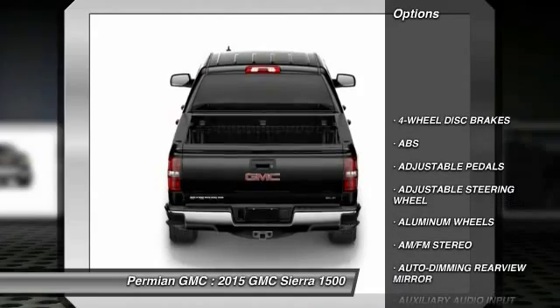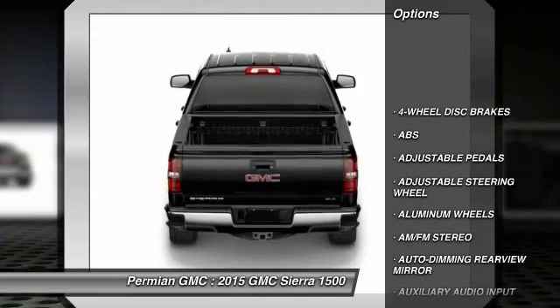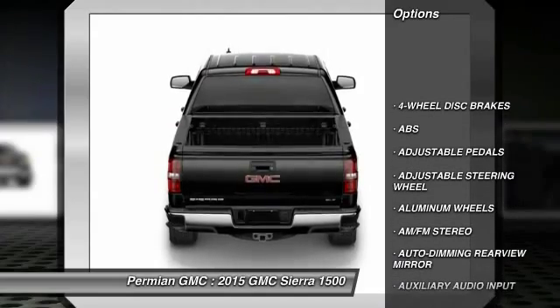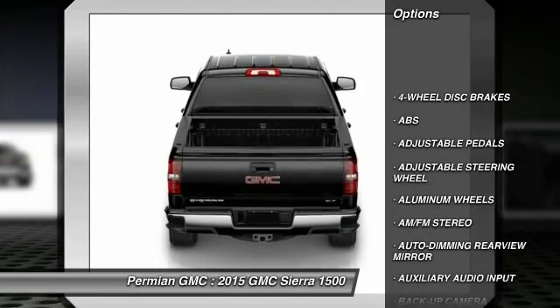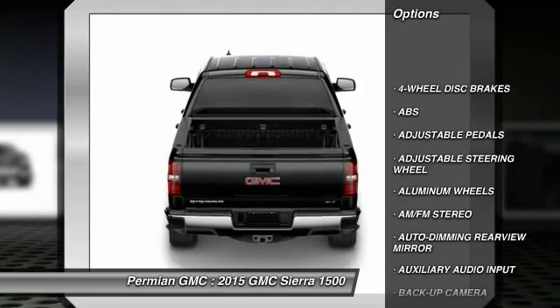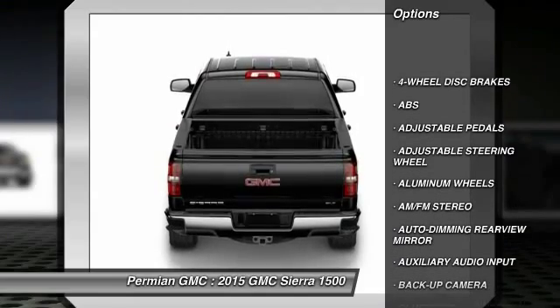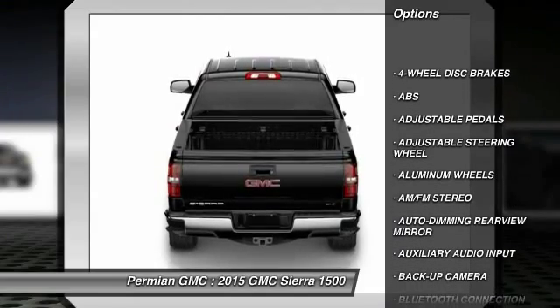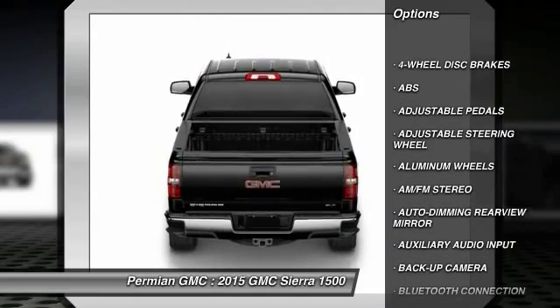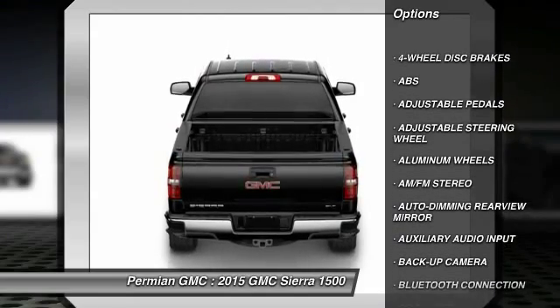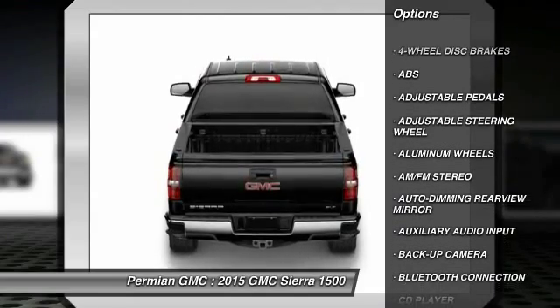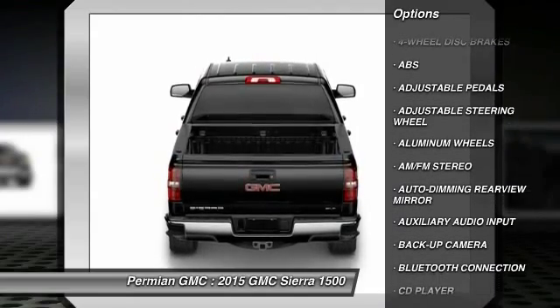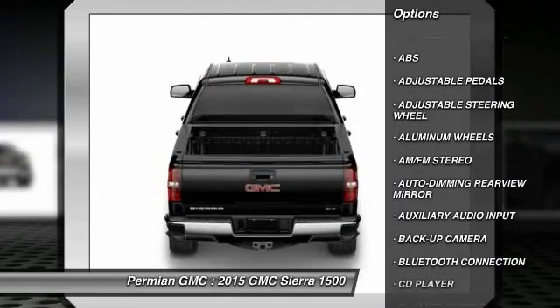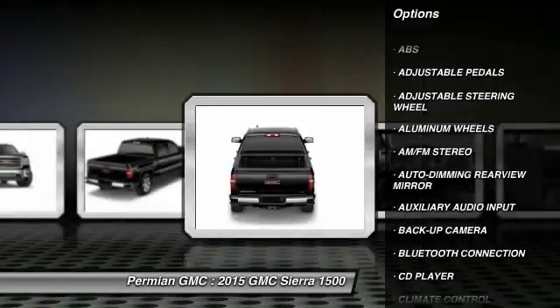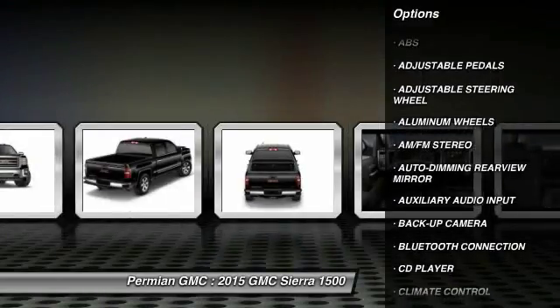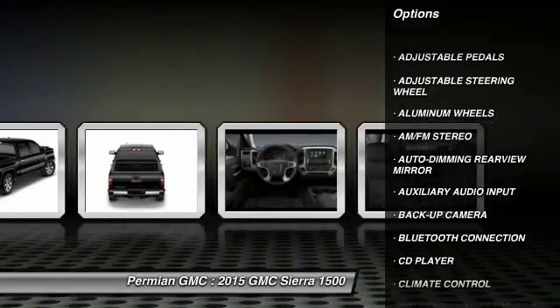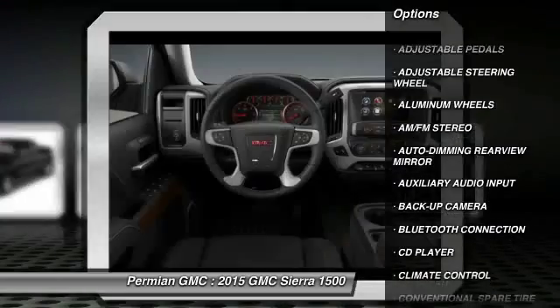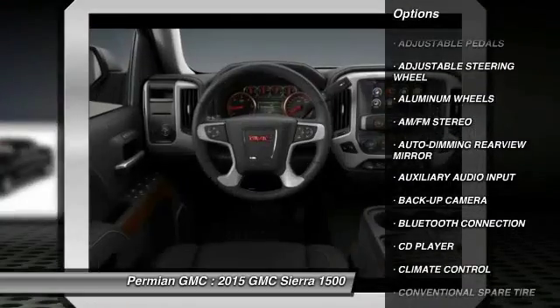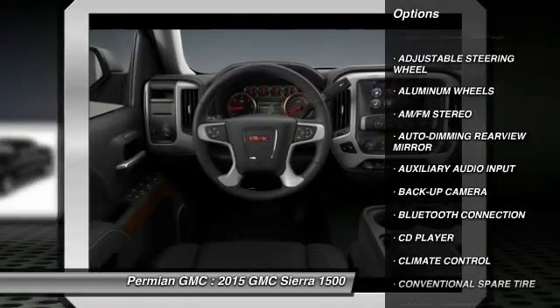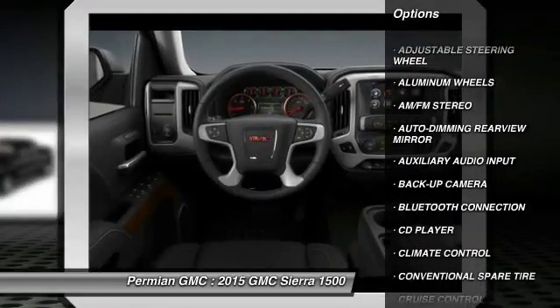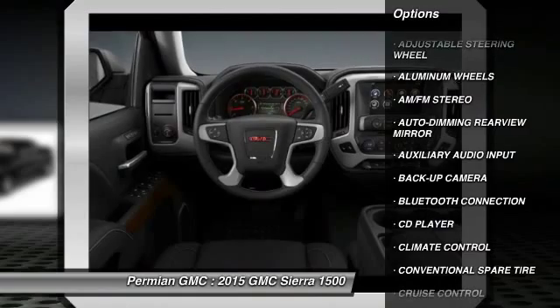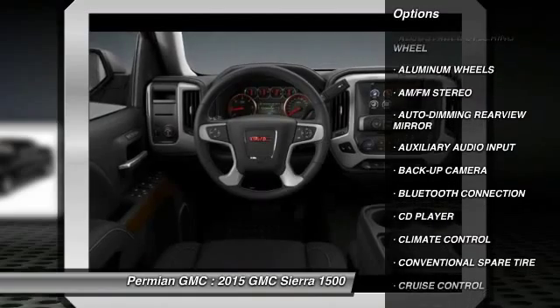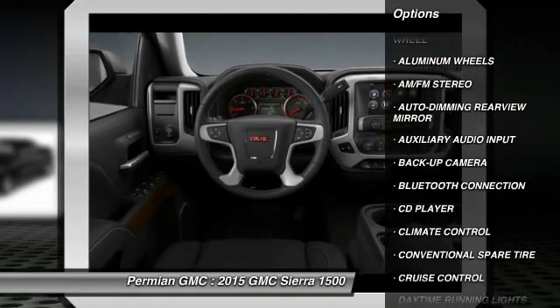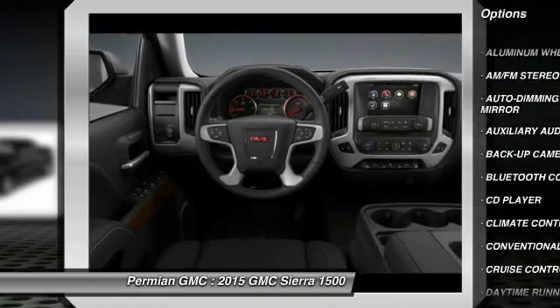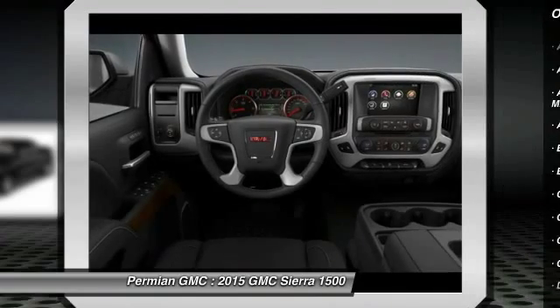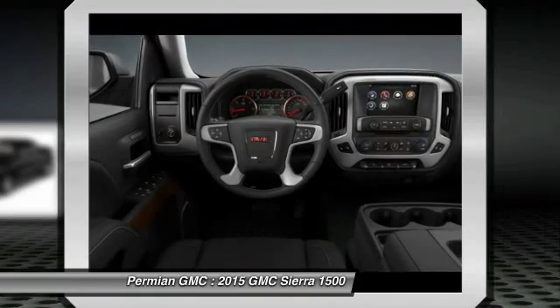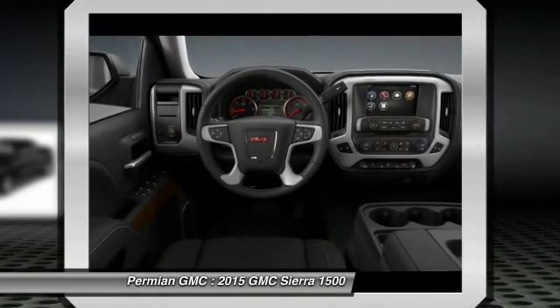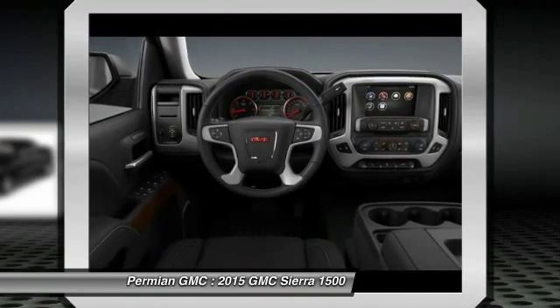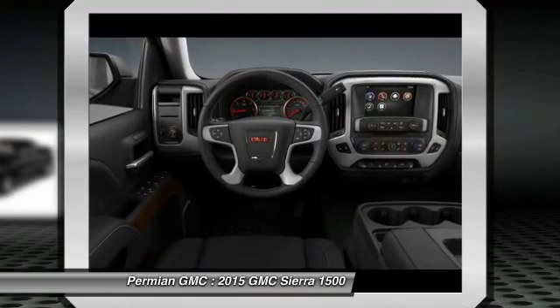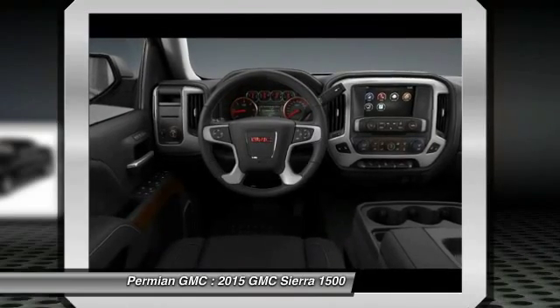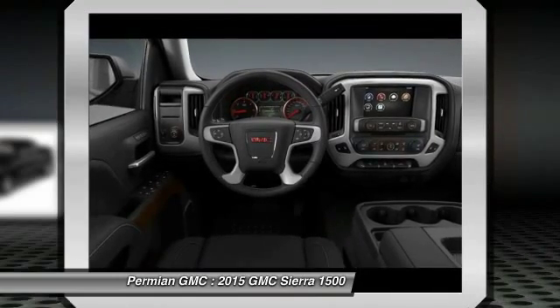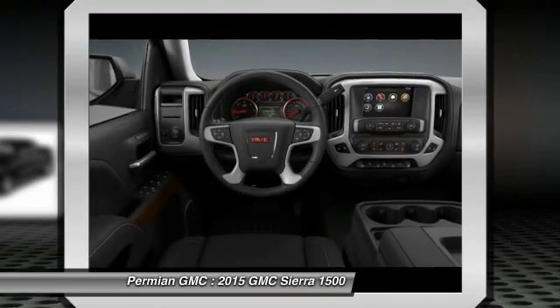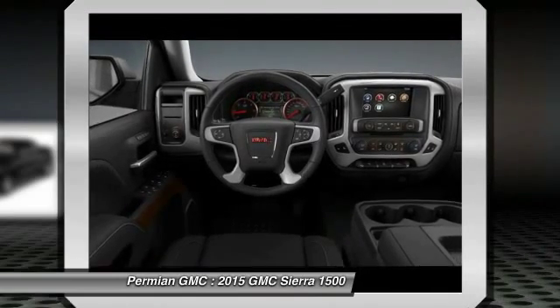Remote engine start, anti-lock braking system, steering wheel audio controls, stability control, tow hitch.